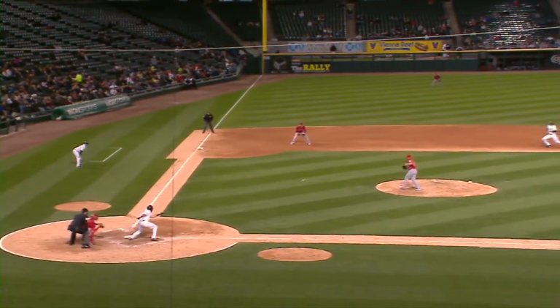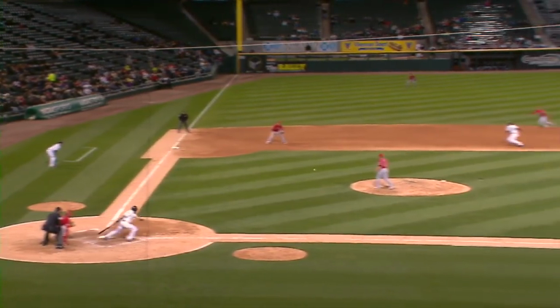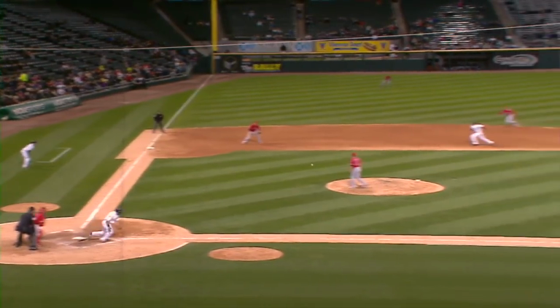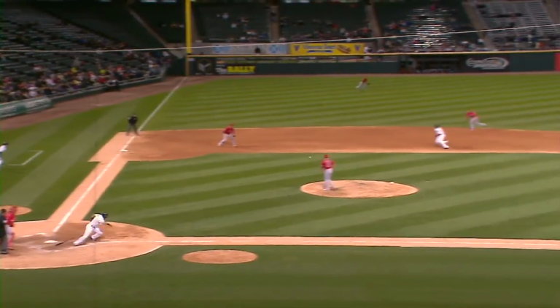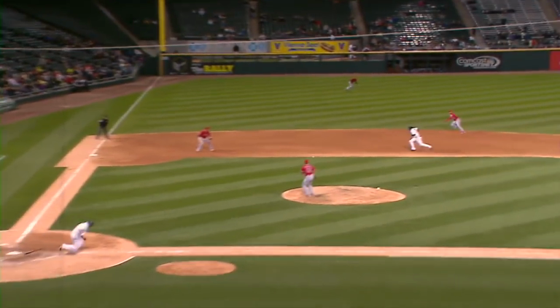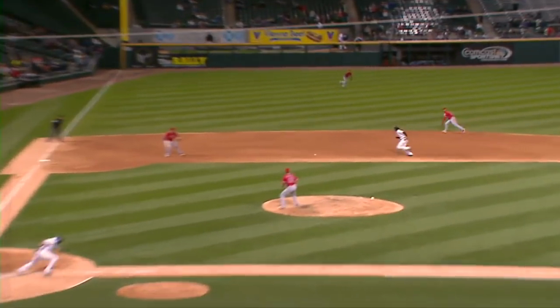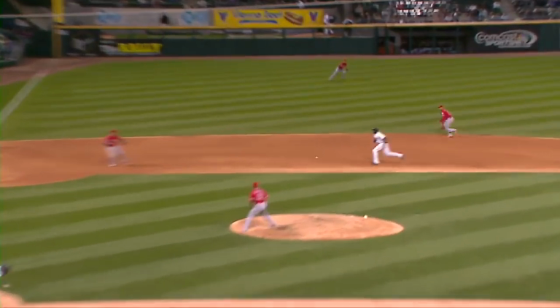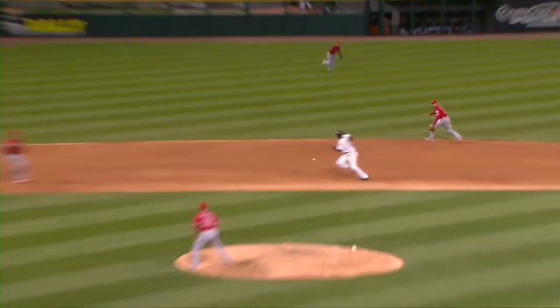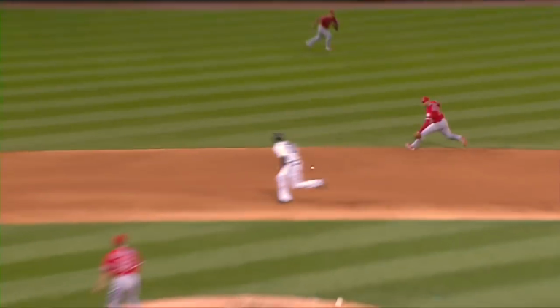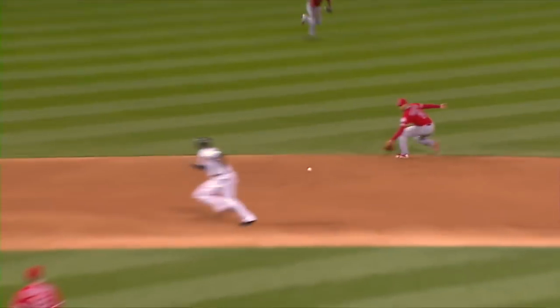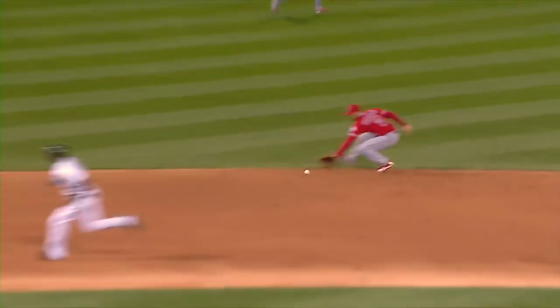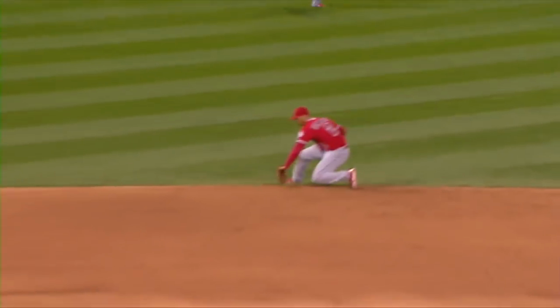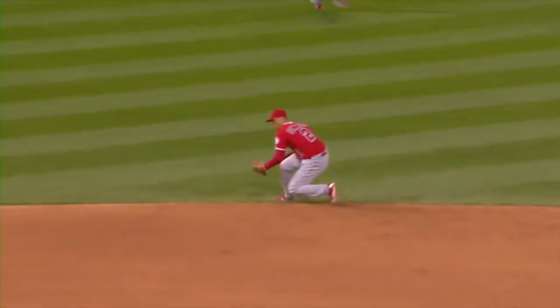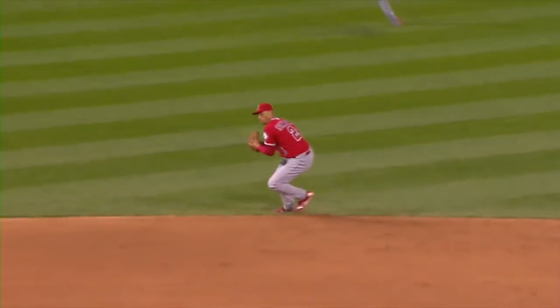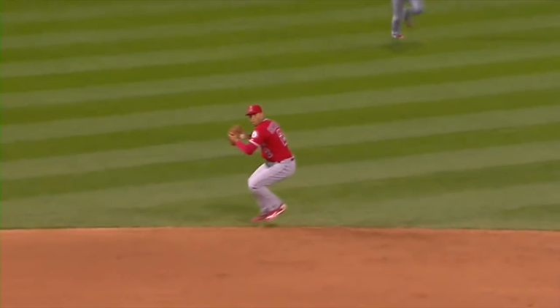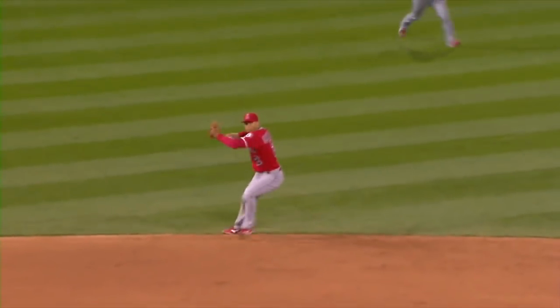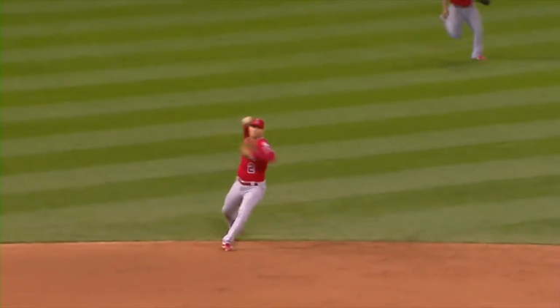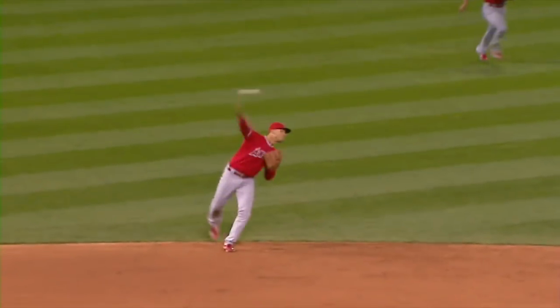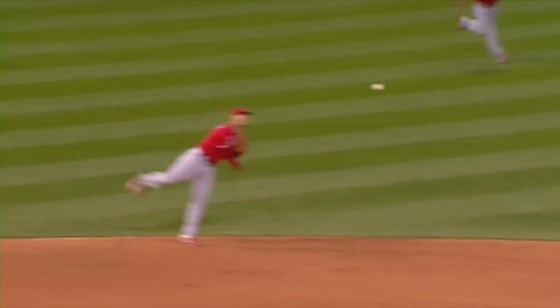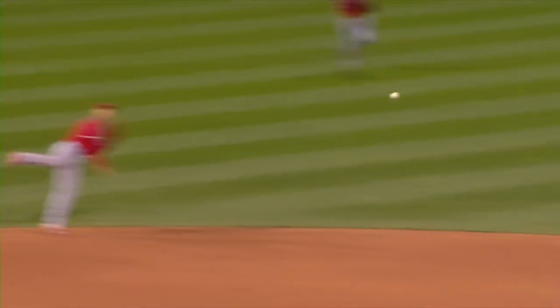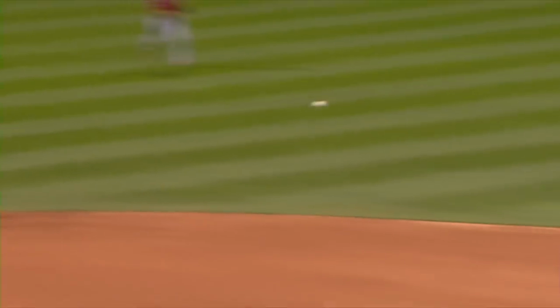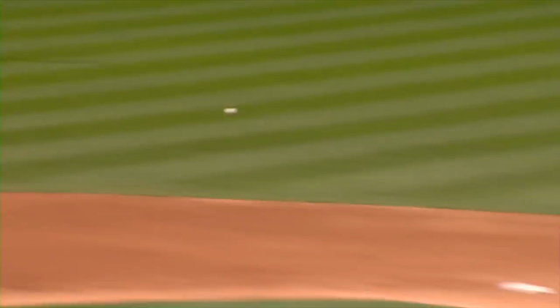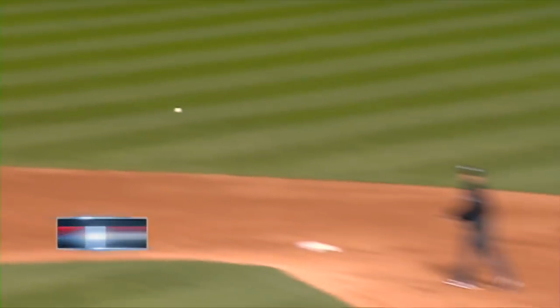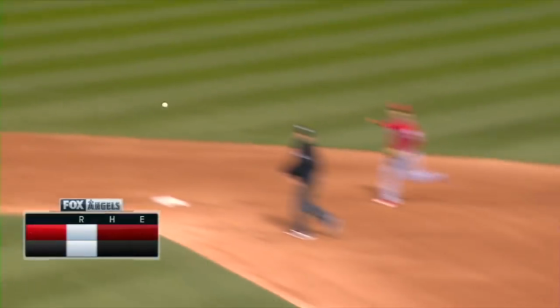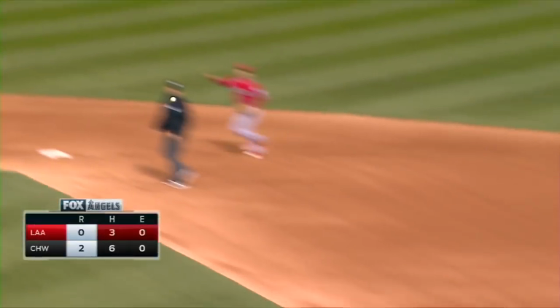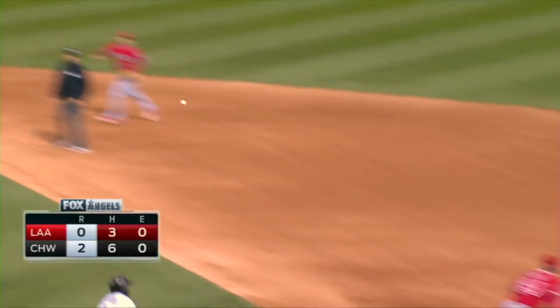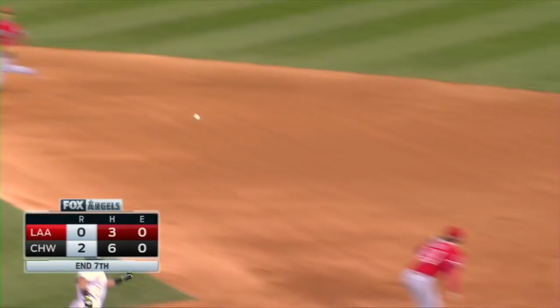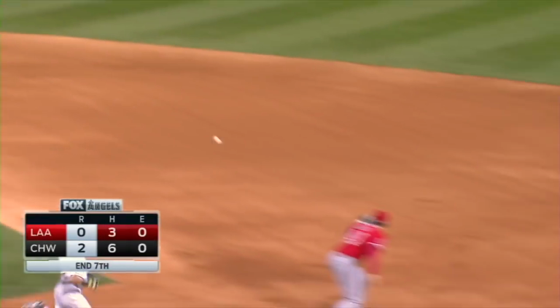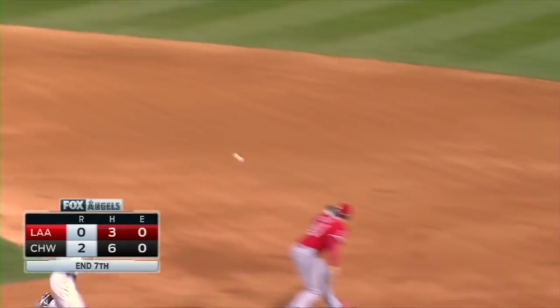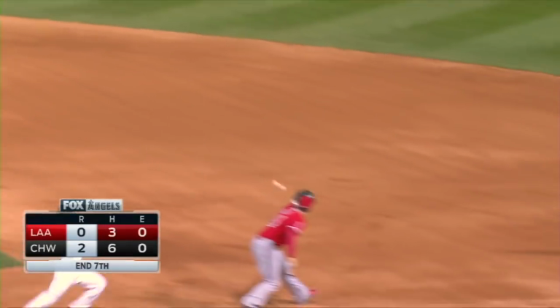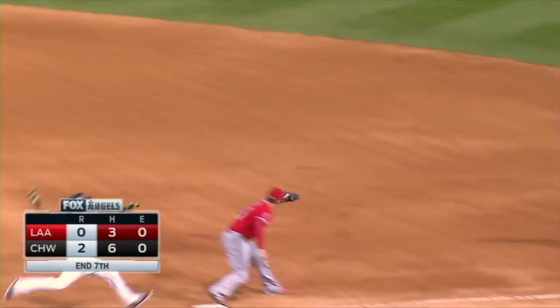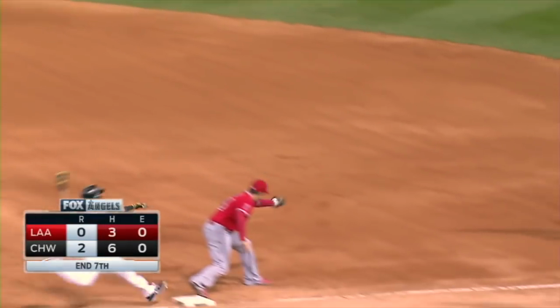Think off the bag — might be an infield hit — but quickly gets rid of the baseball and a firm throw to first base.